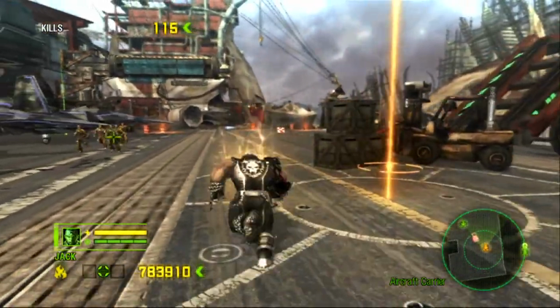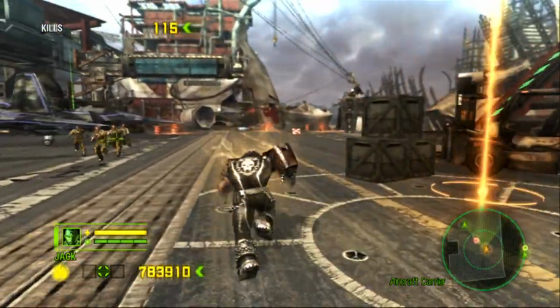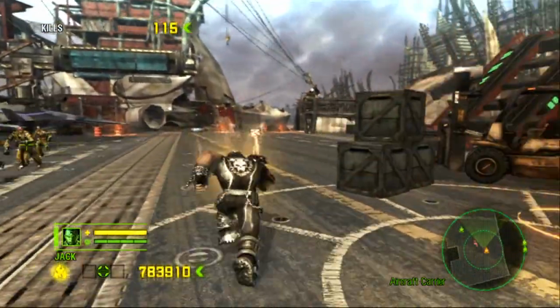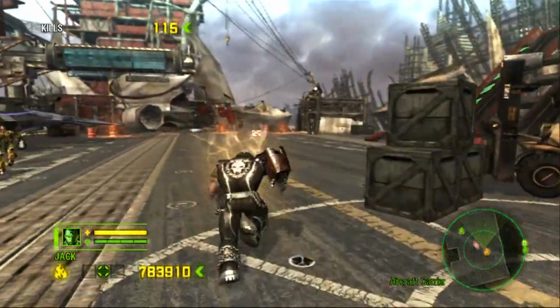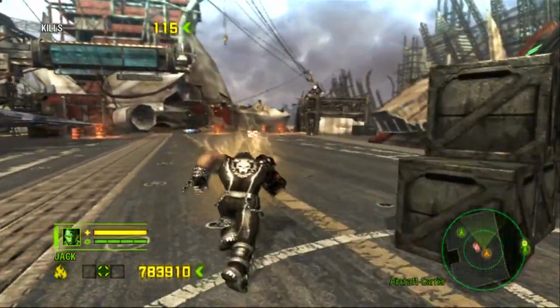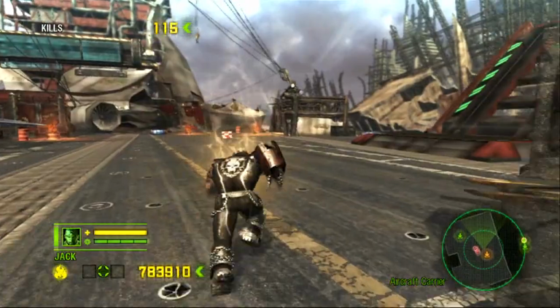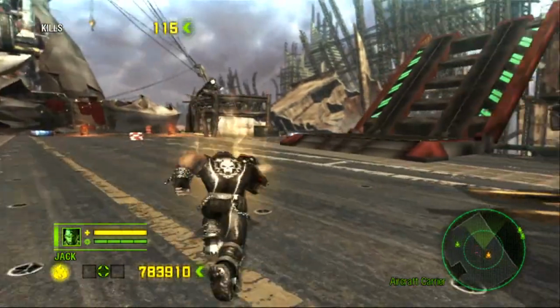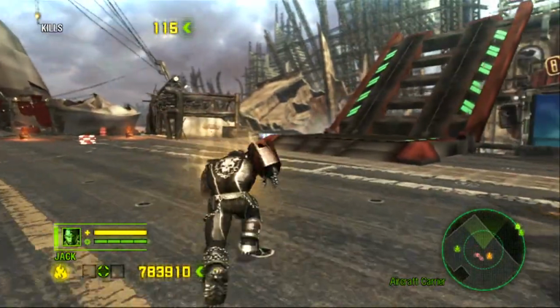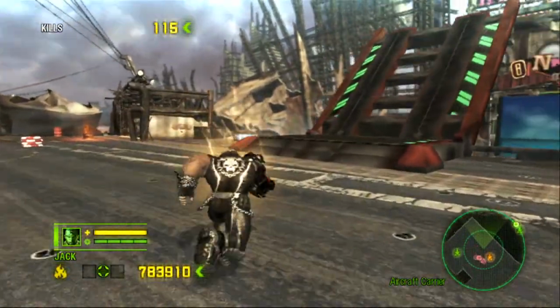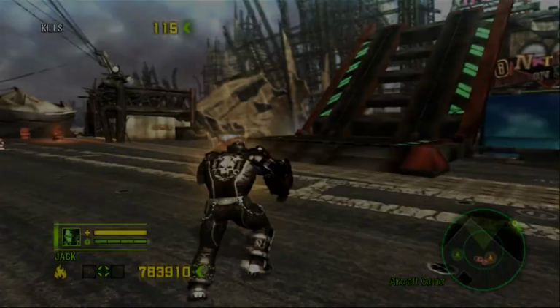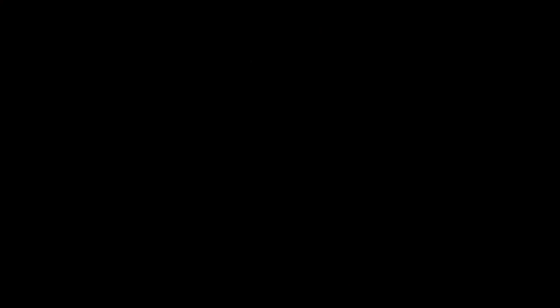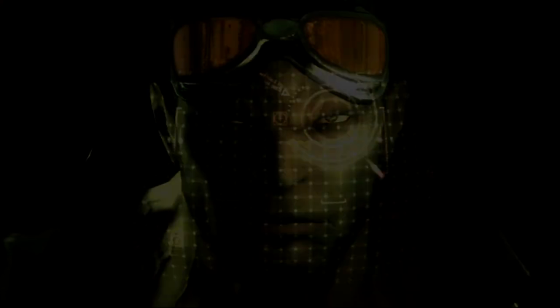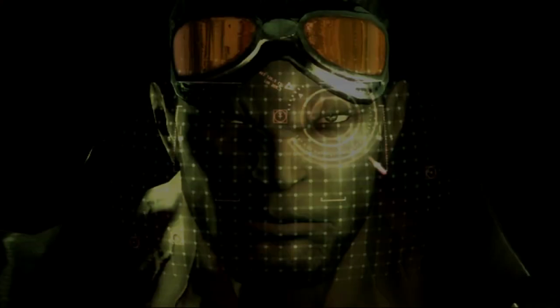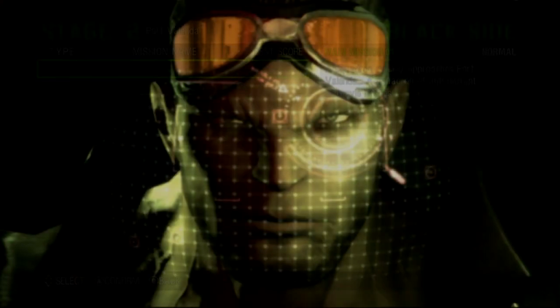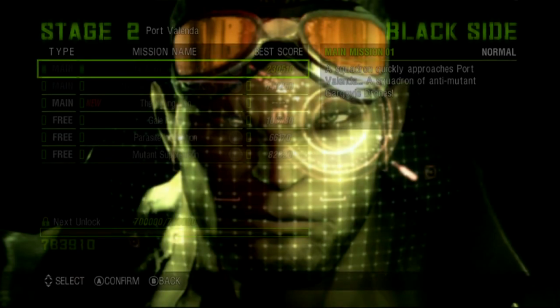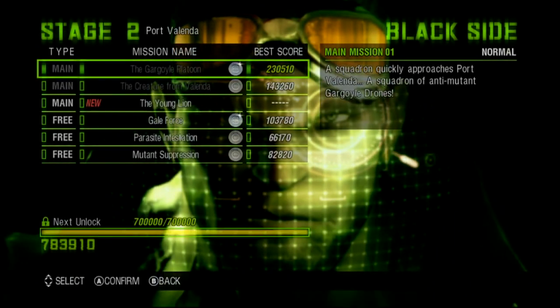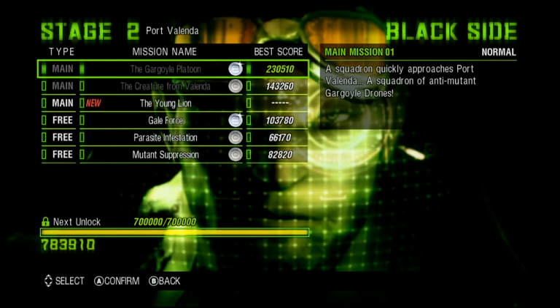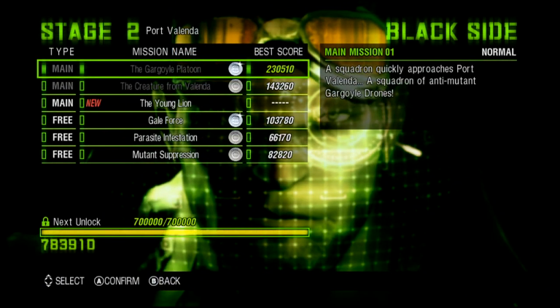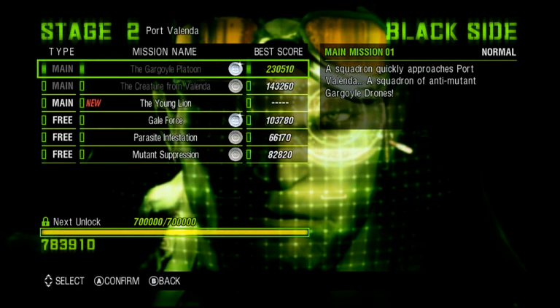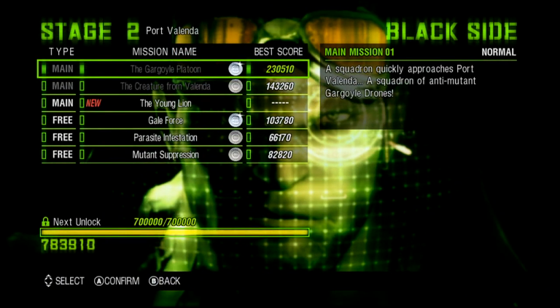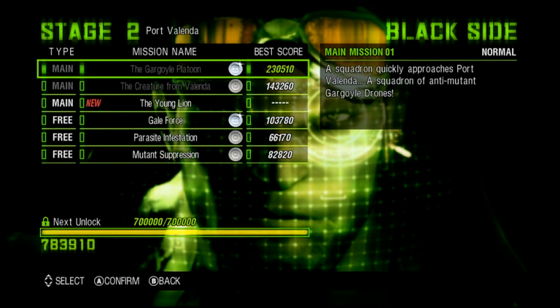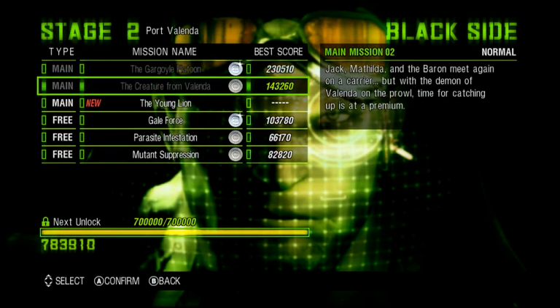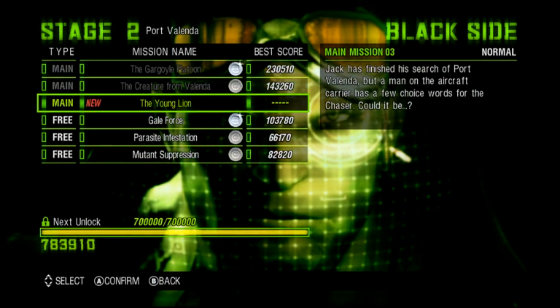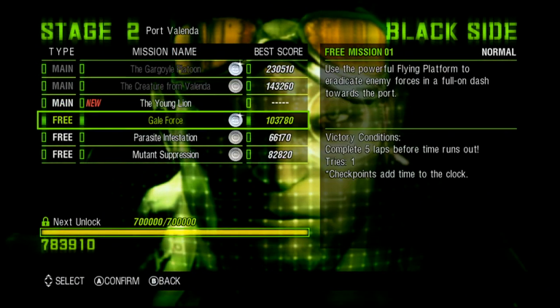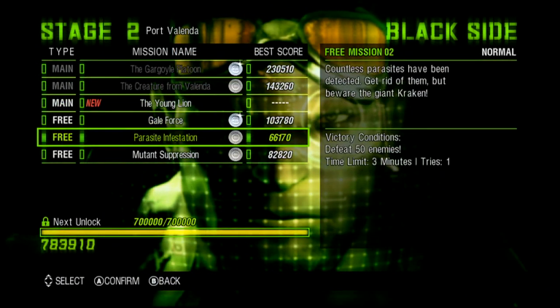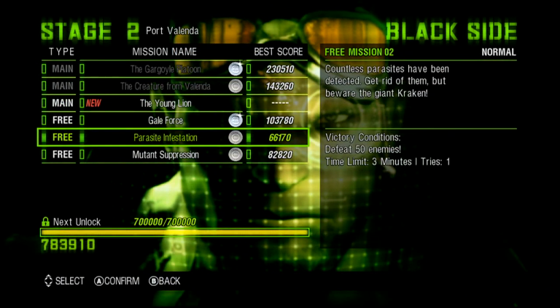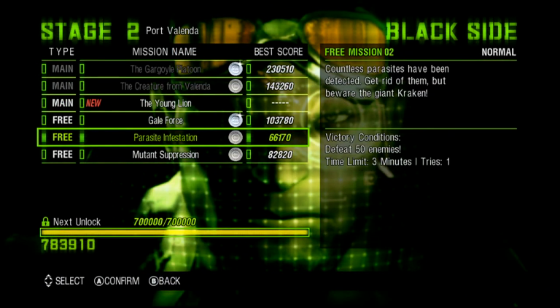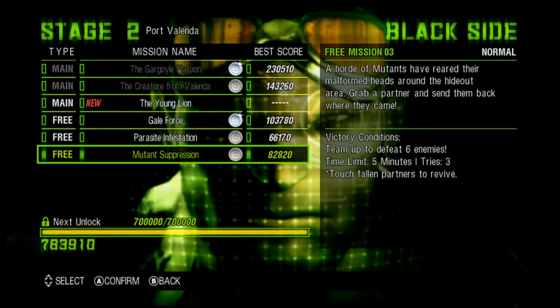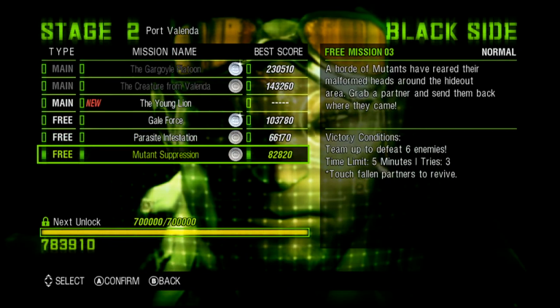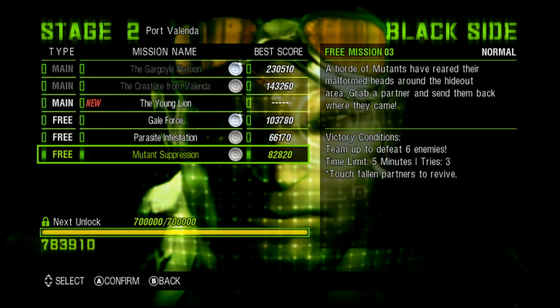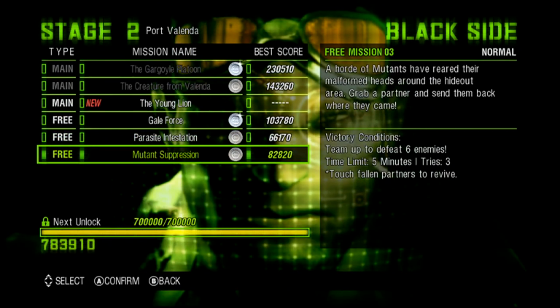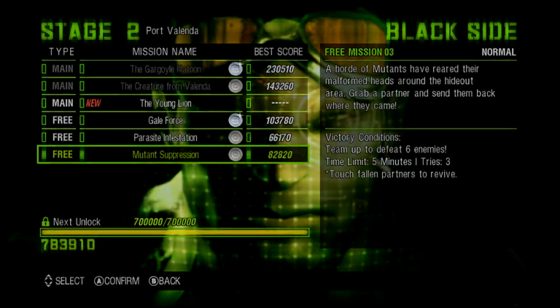So what you're going to want to do is select Stage 2 on the black side — you'll be on the ship — and you want to select Mutant Suppression.